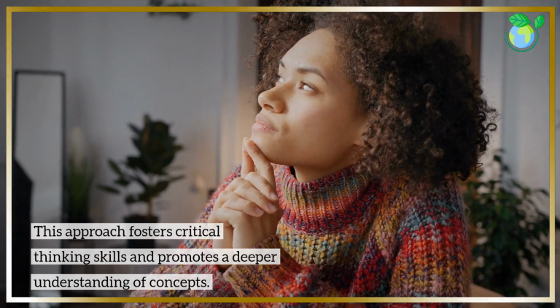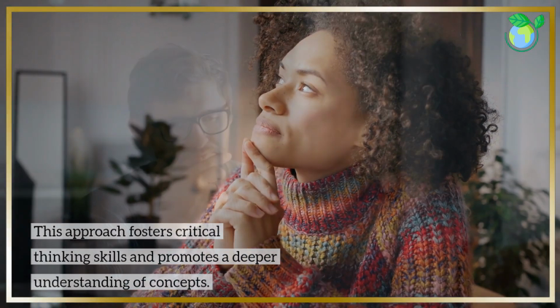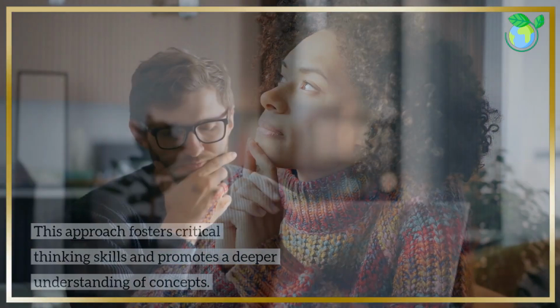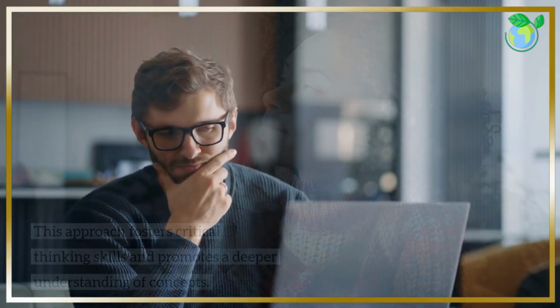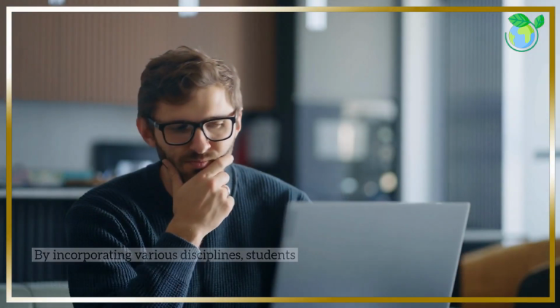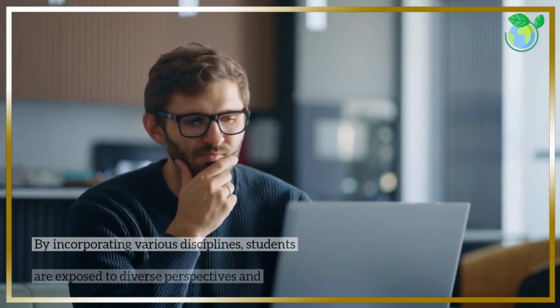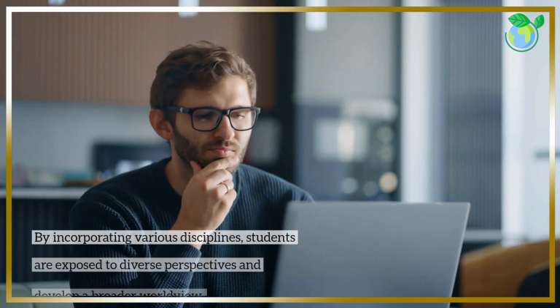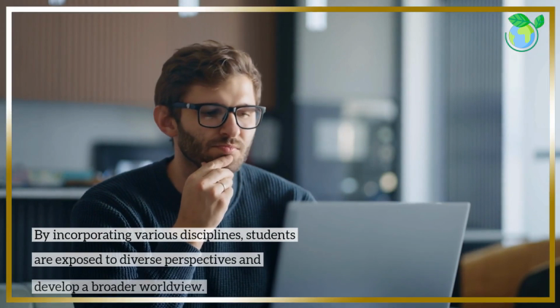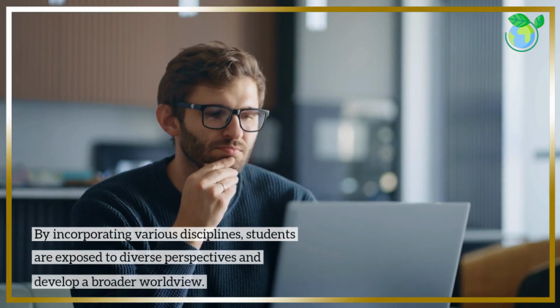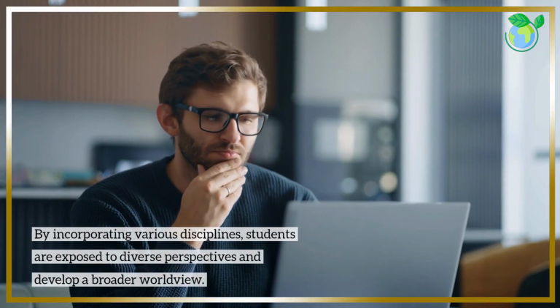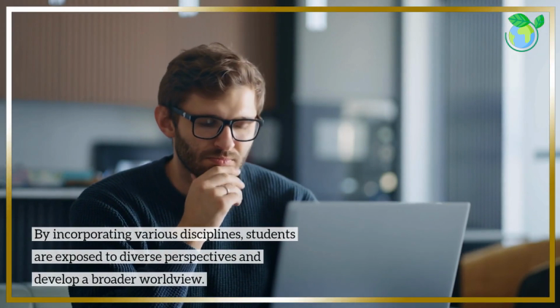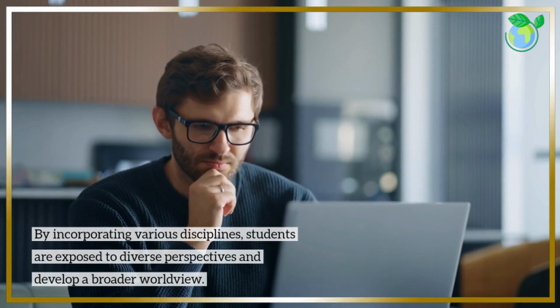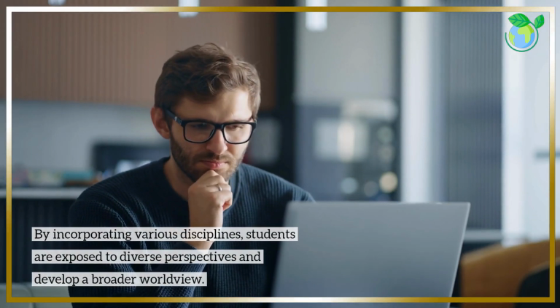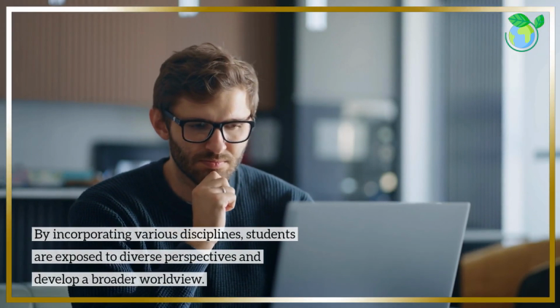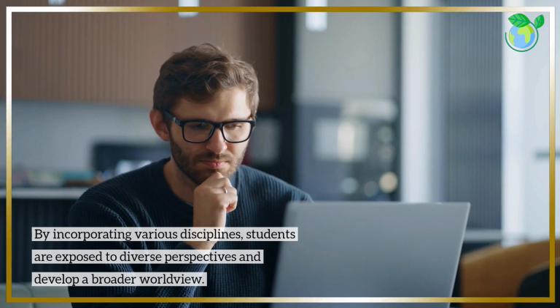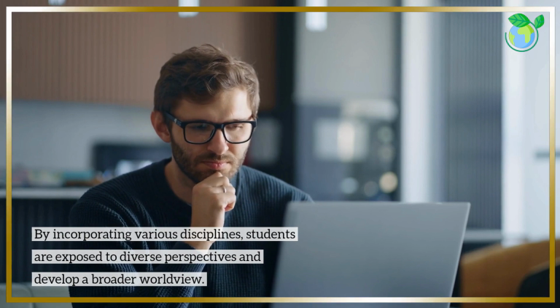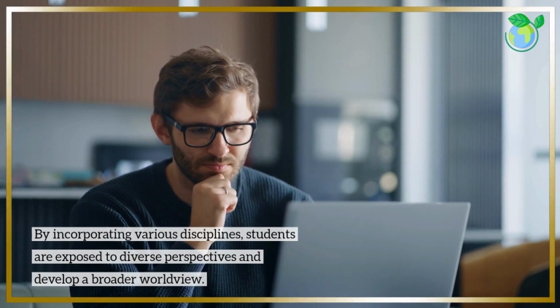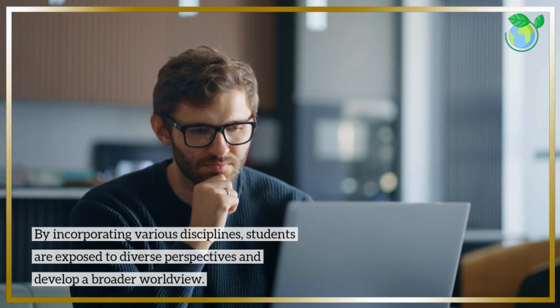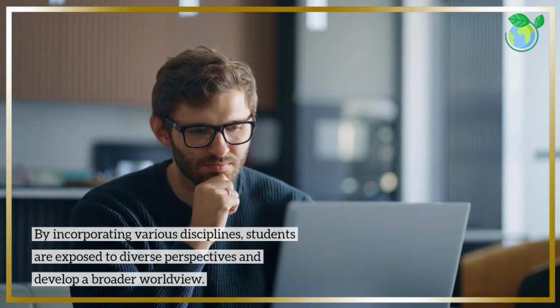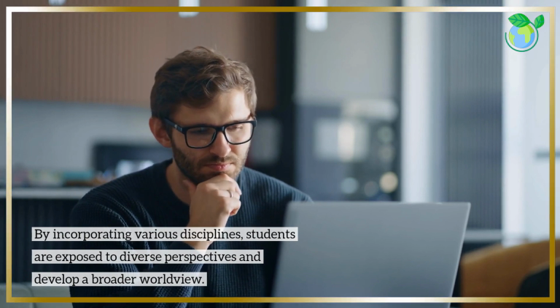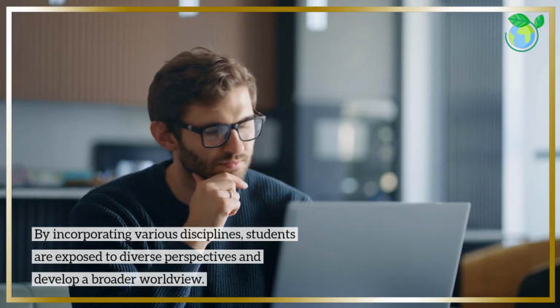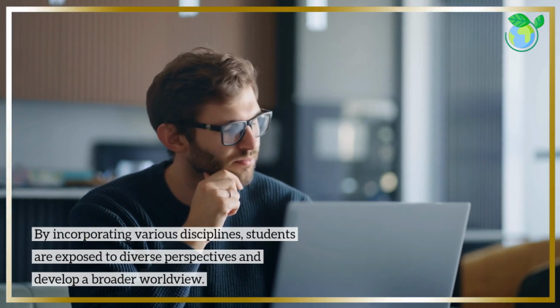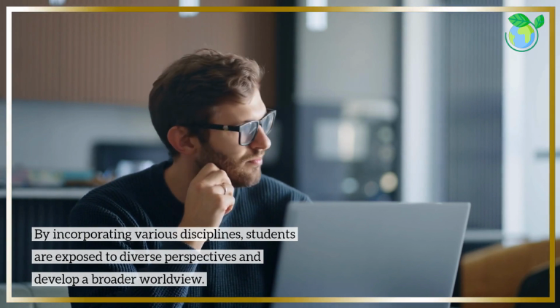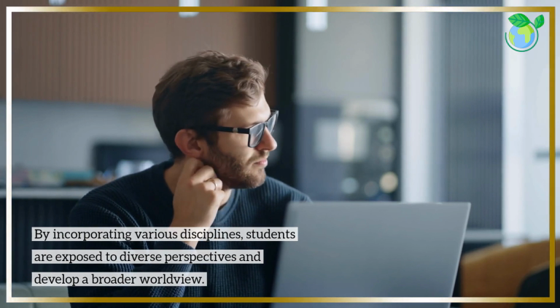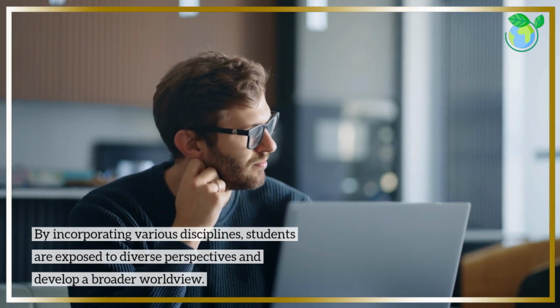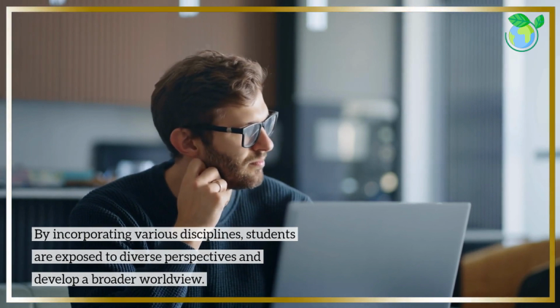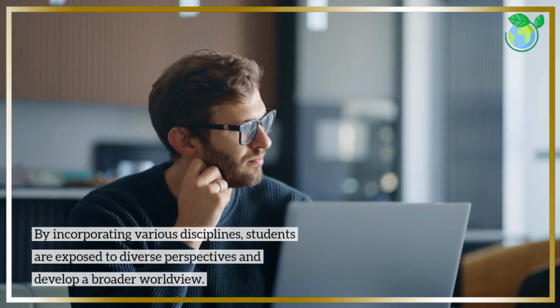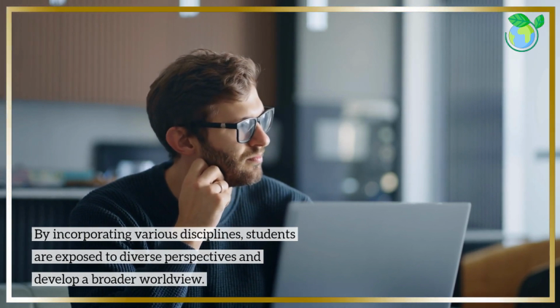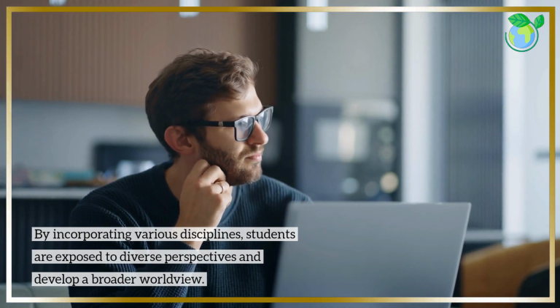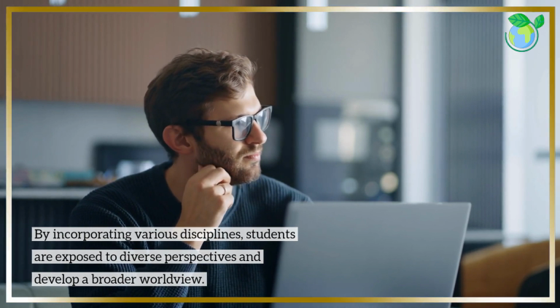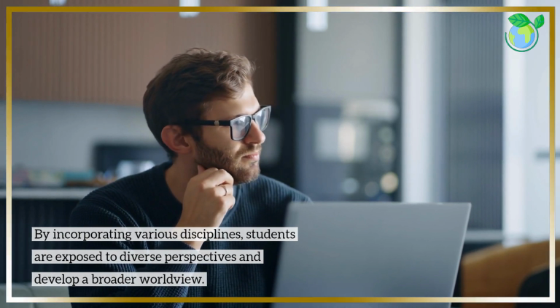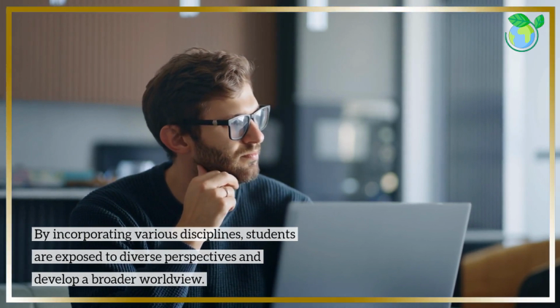By incorporating various disciplines, students are exposed to diverse perspectives and develop a broader worldview.